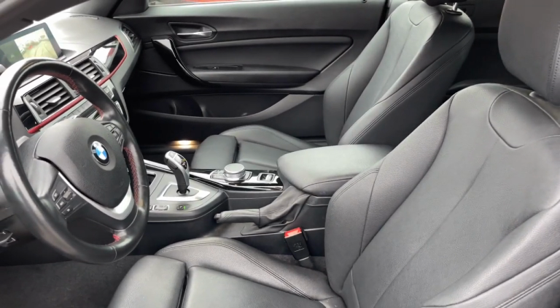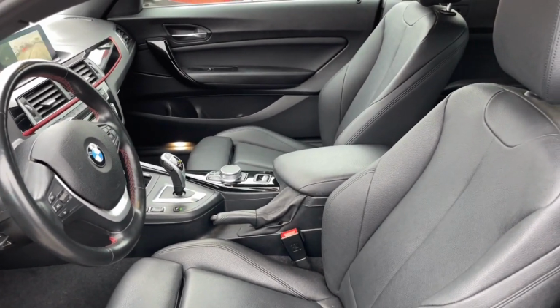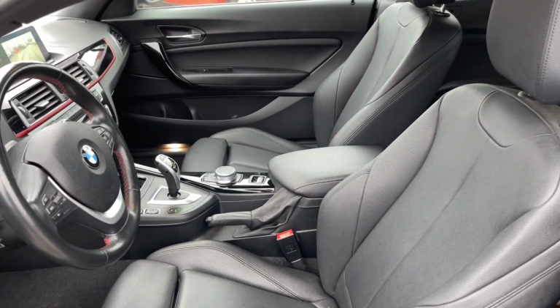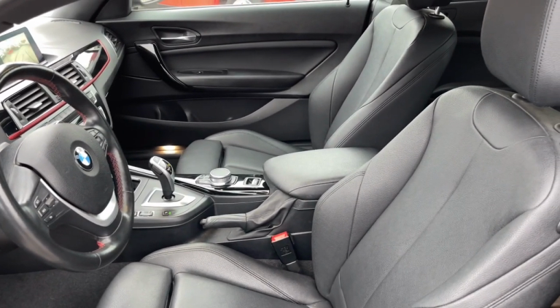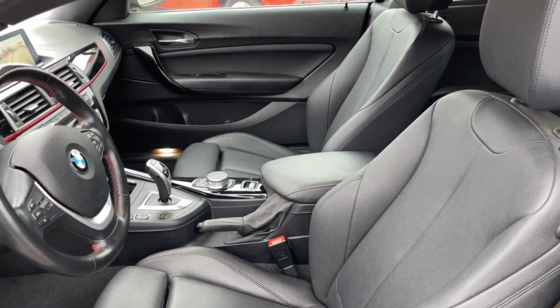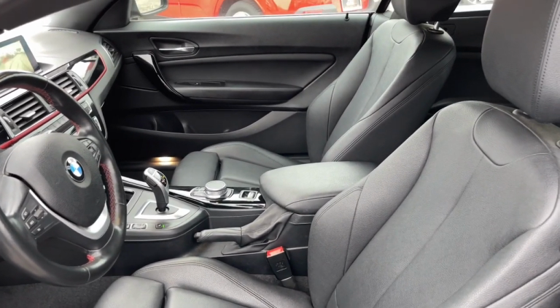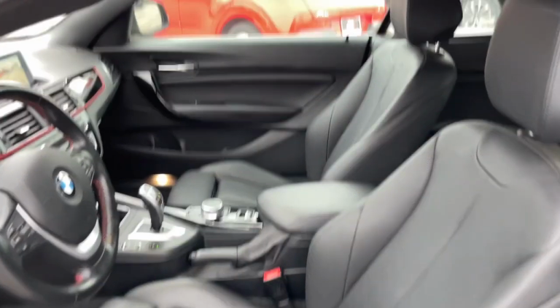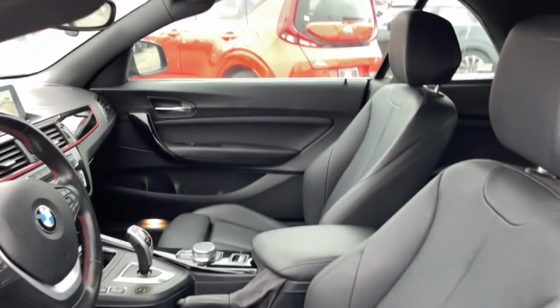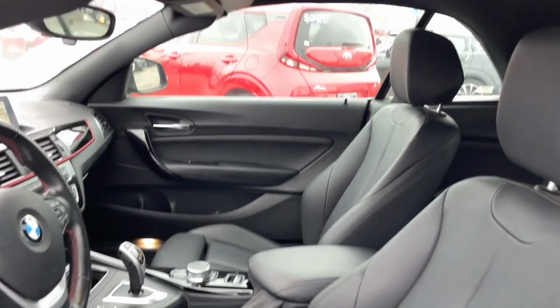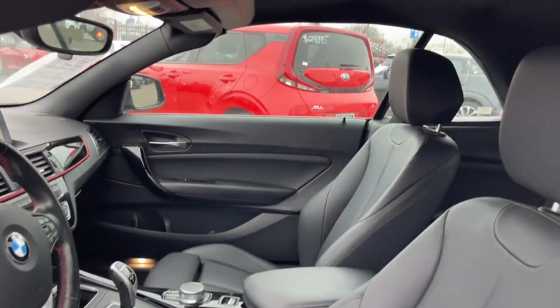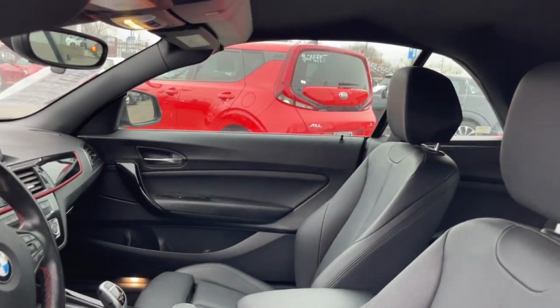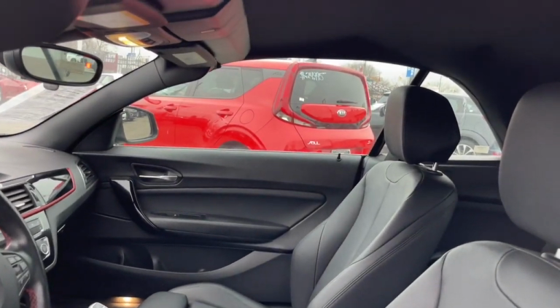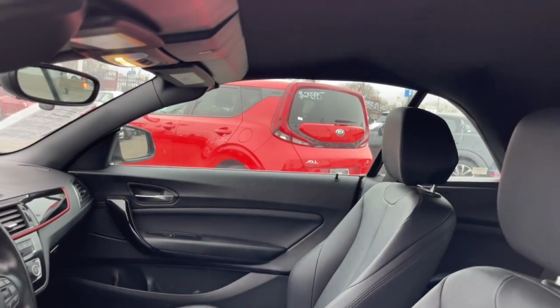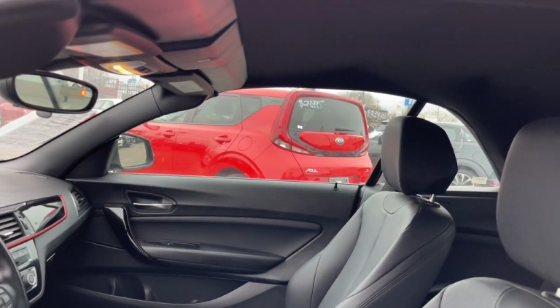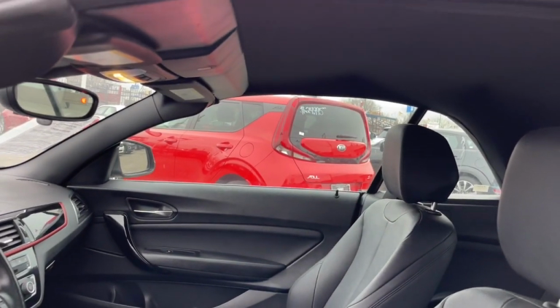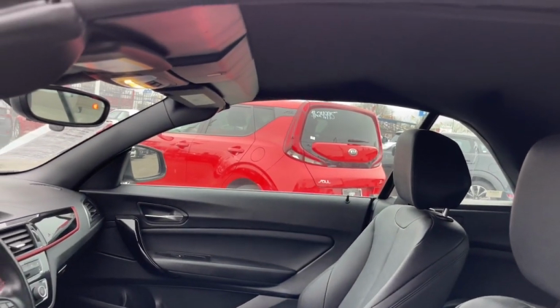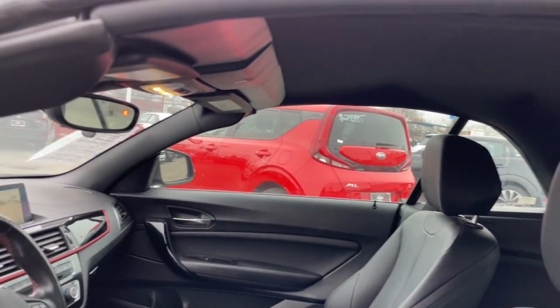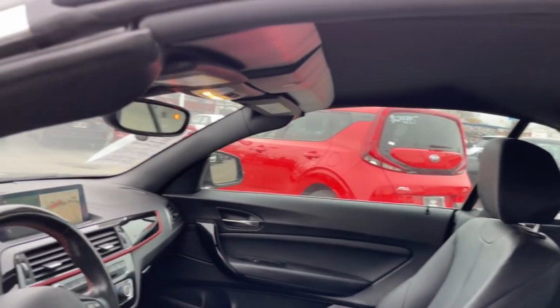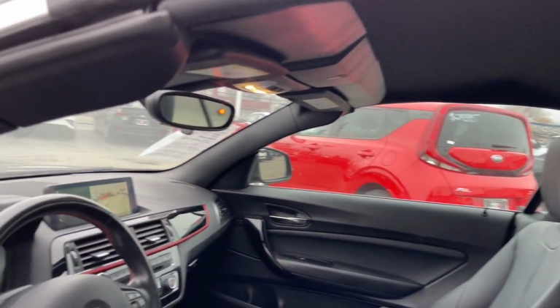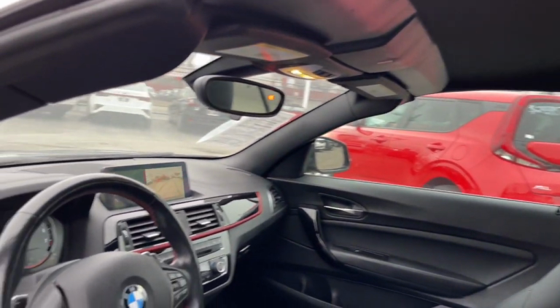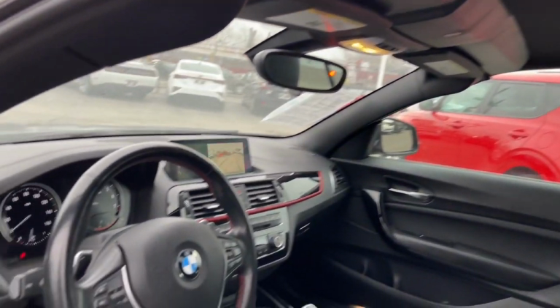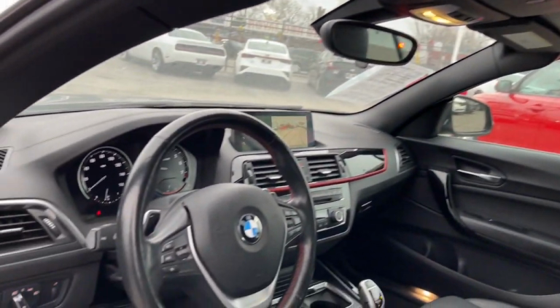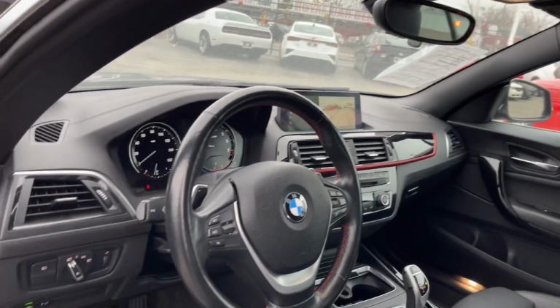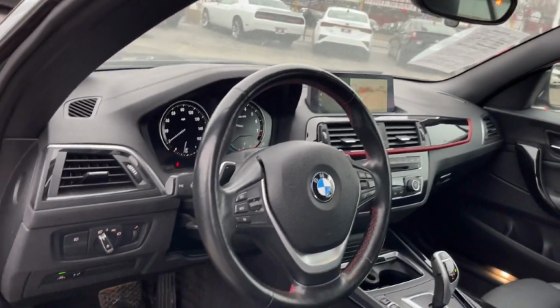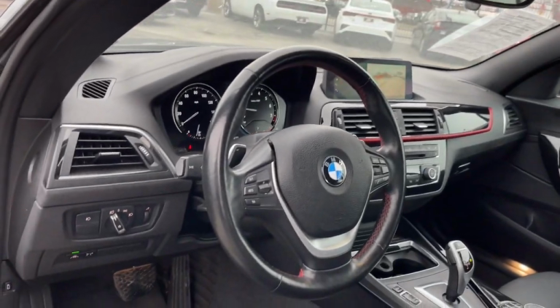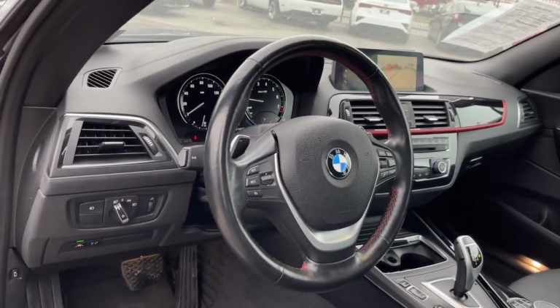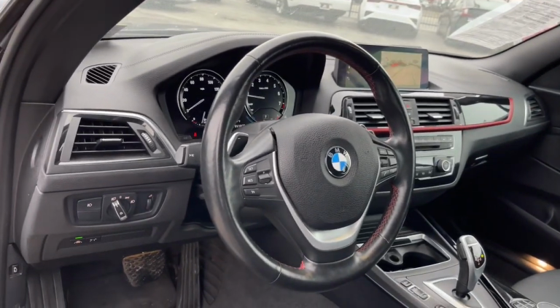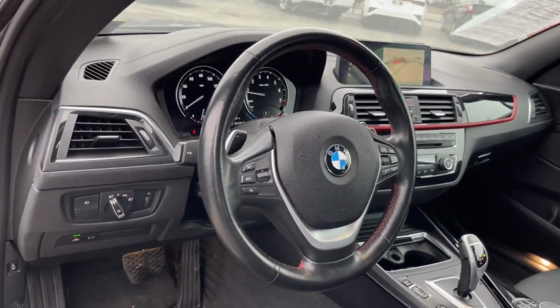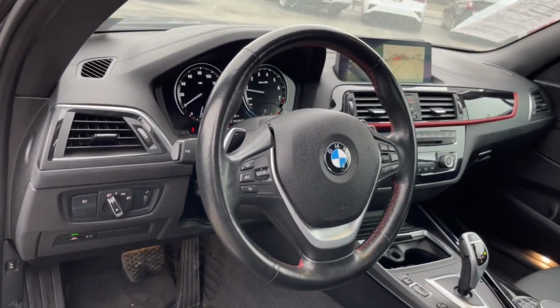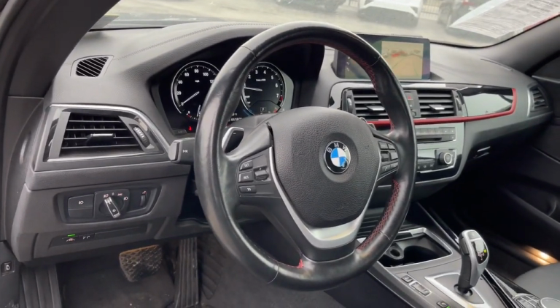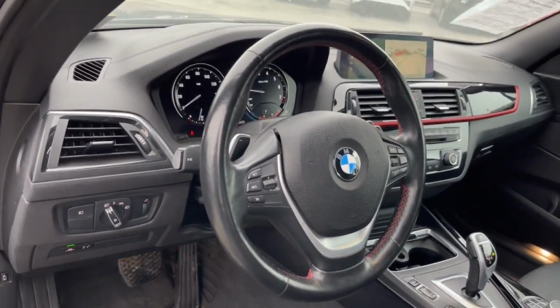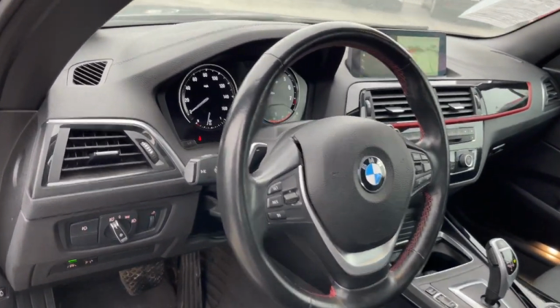With agile handling, high-performance engineering, and luxurious refinements, it makes every drive exhilarating.